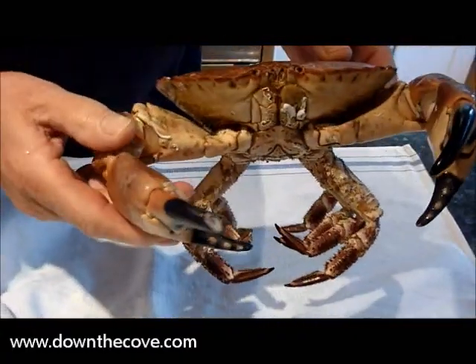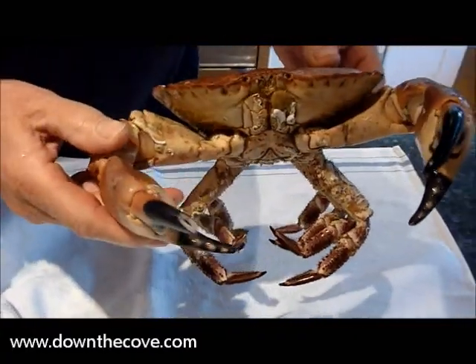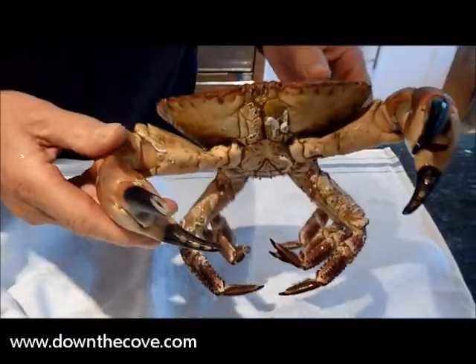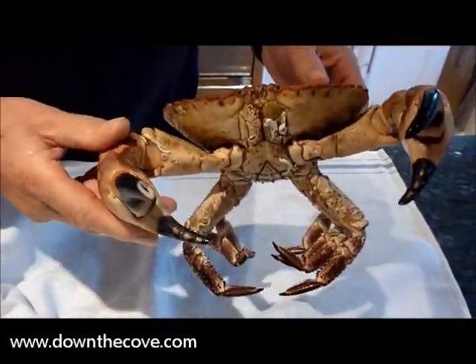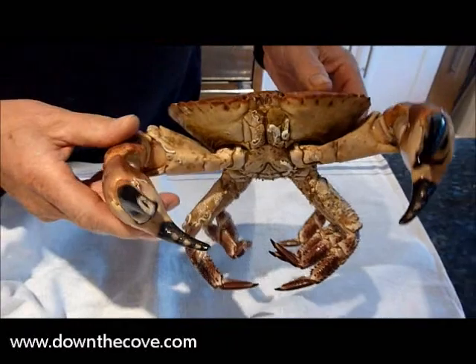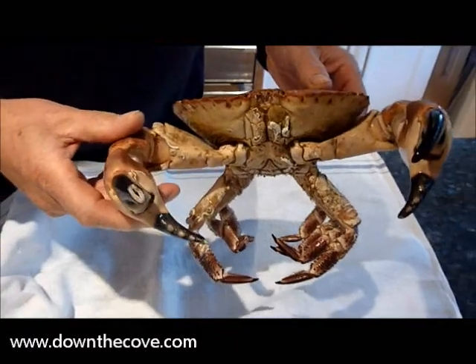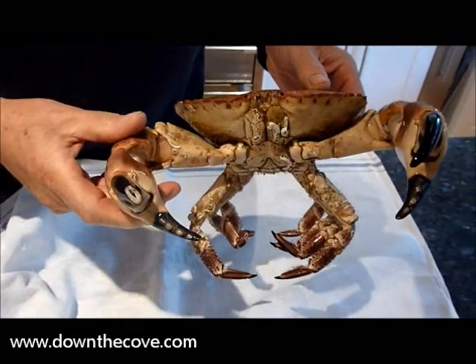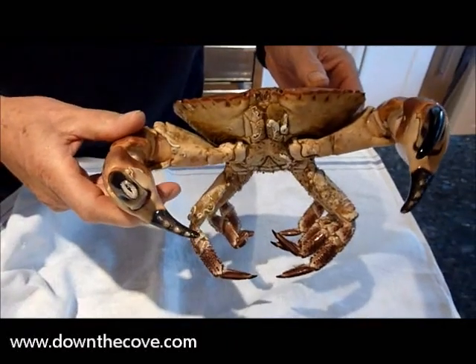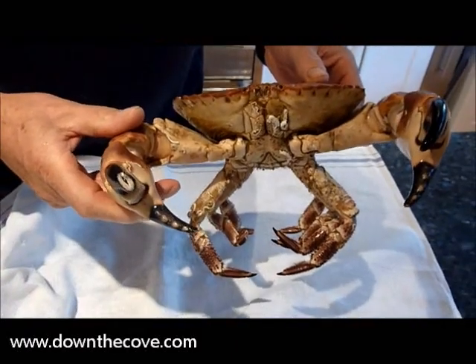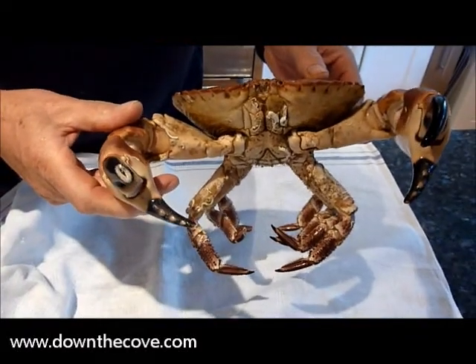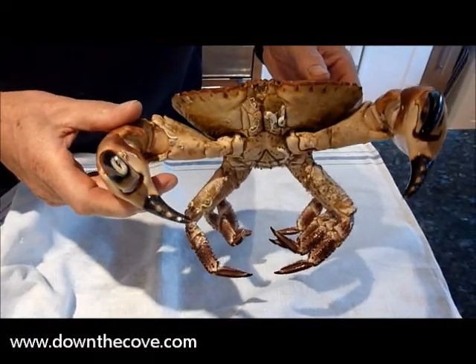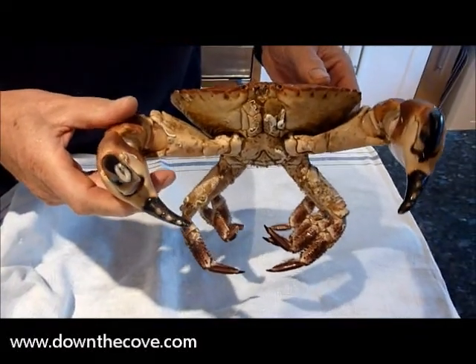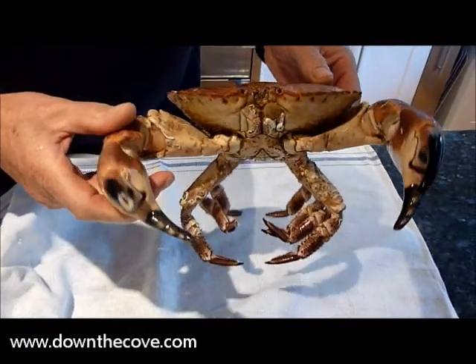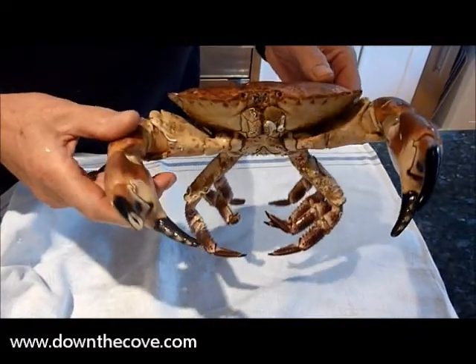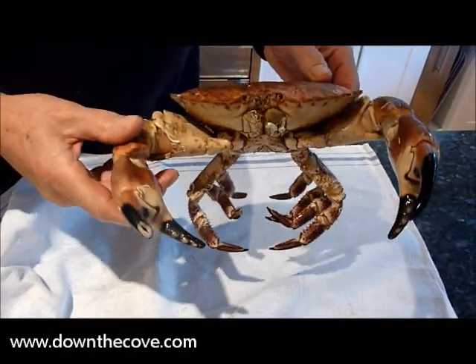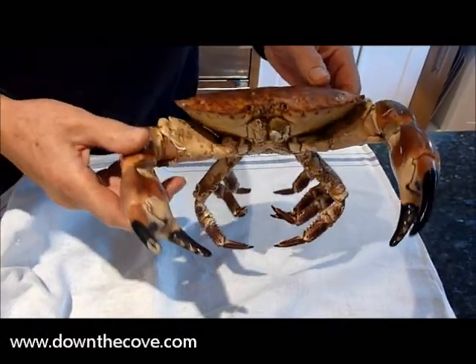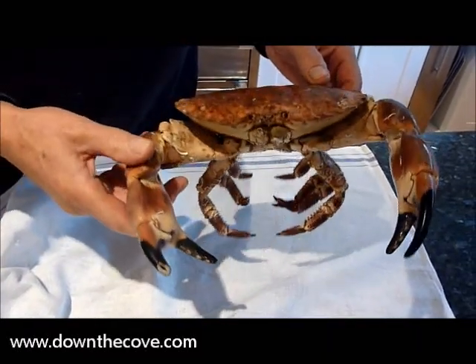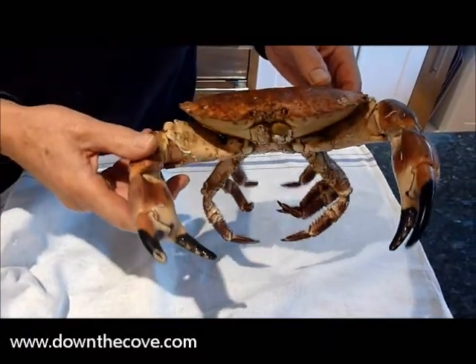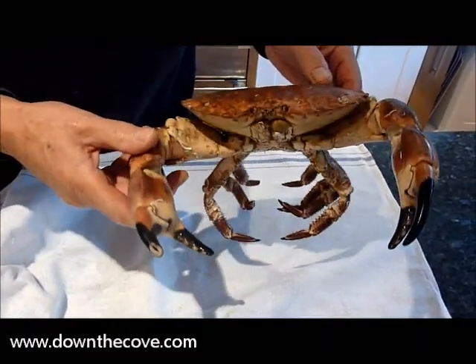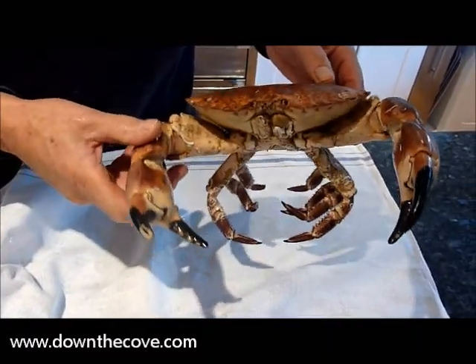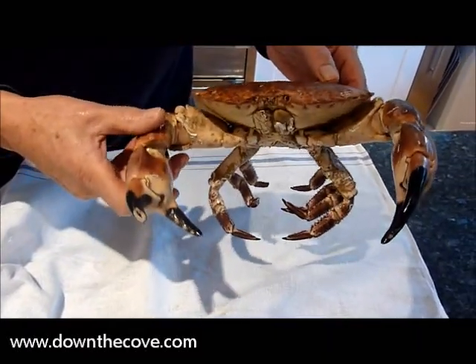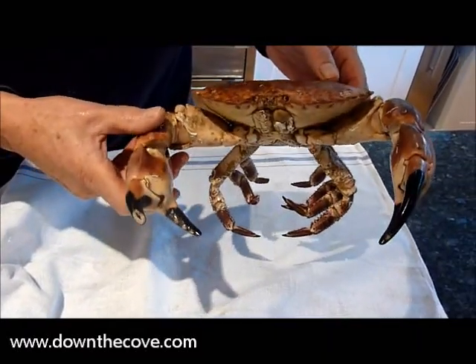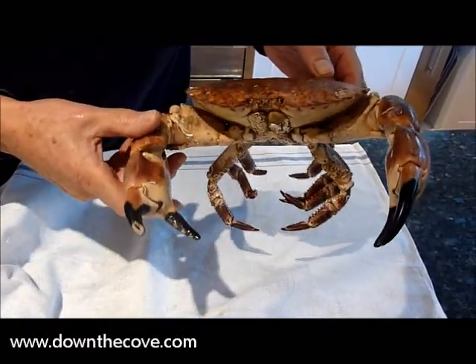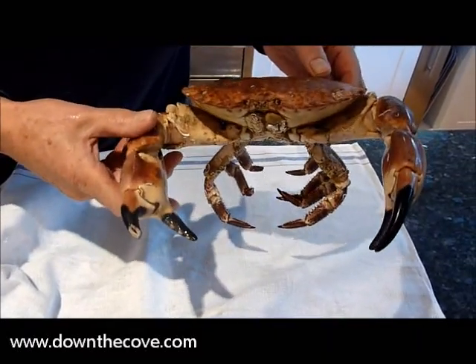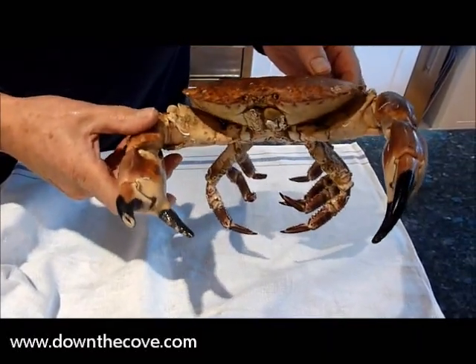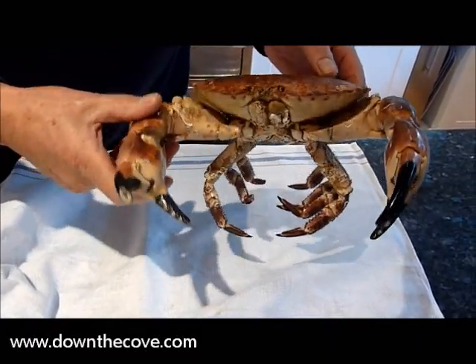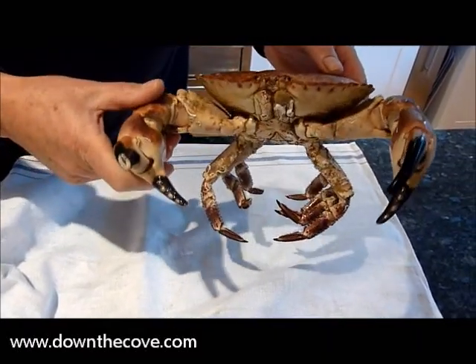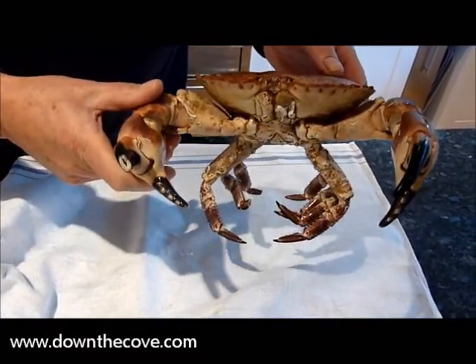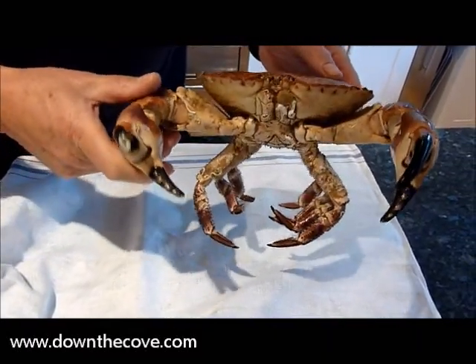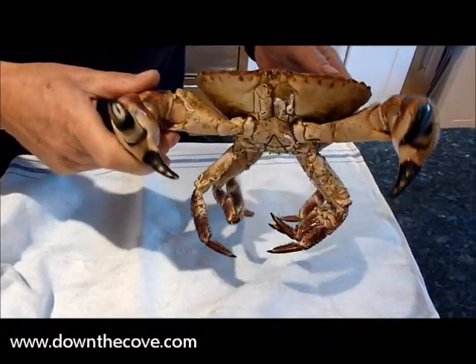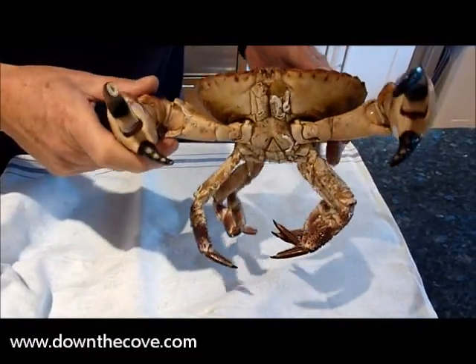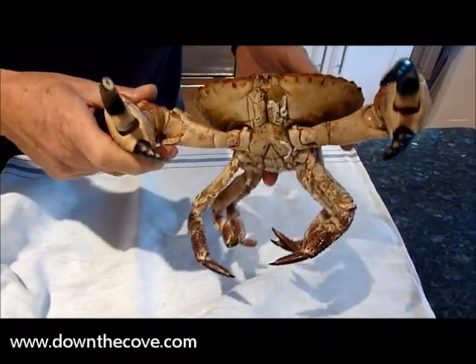Never ever buy a dead crab. You never know how long it's been dead for, obviously.